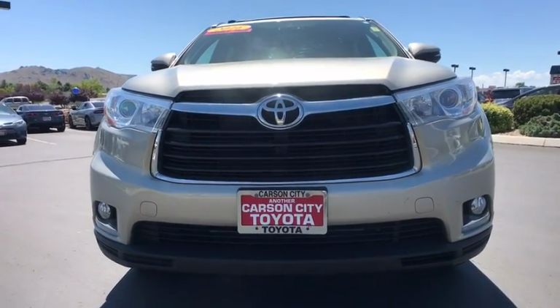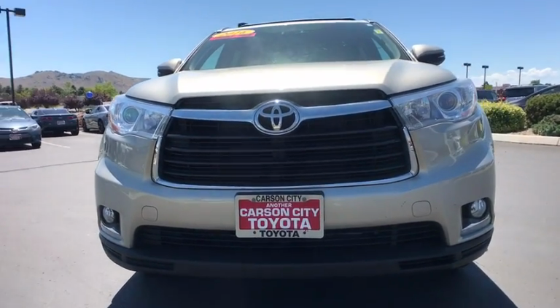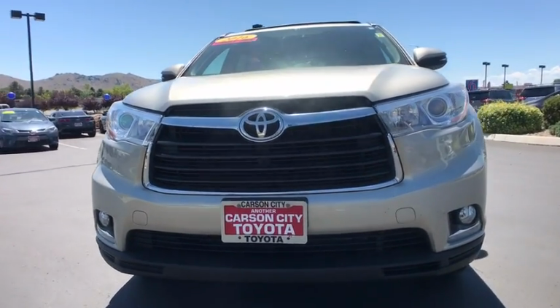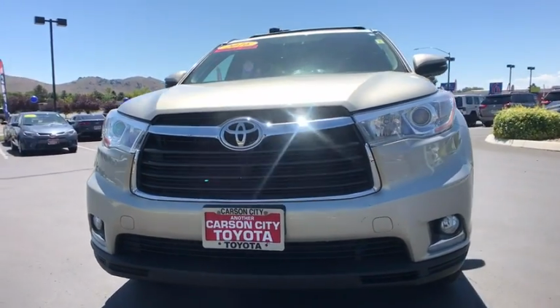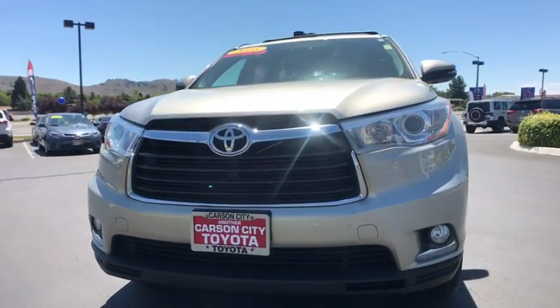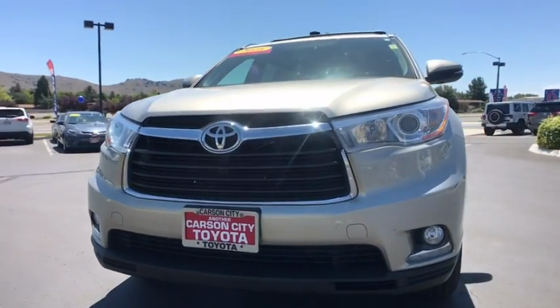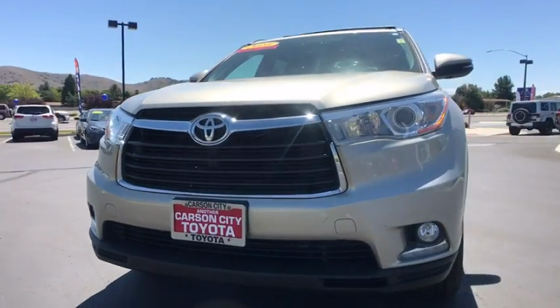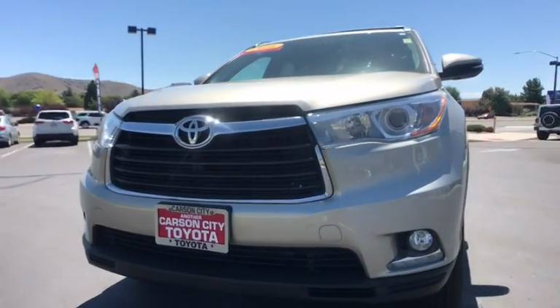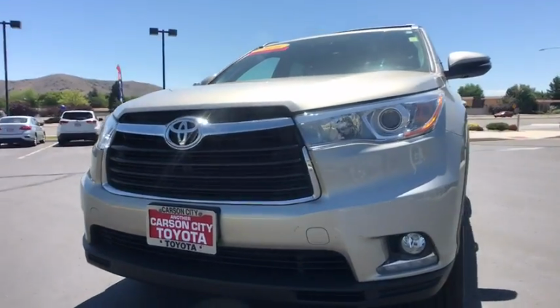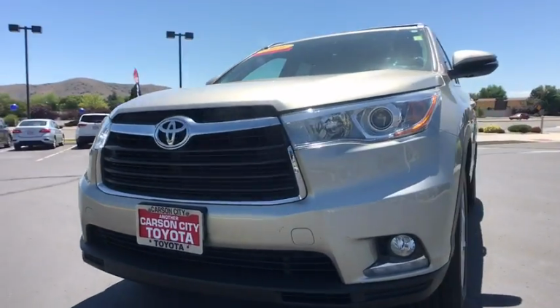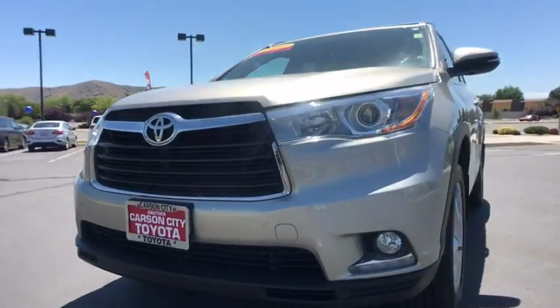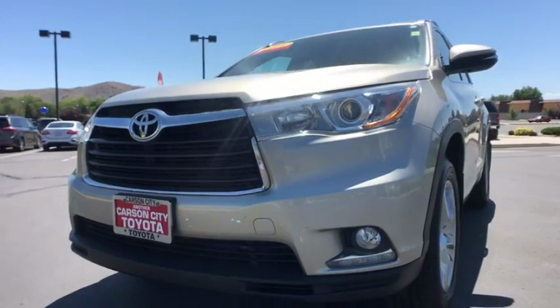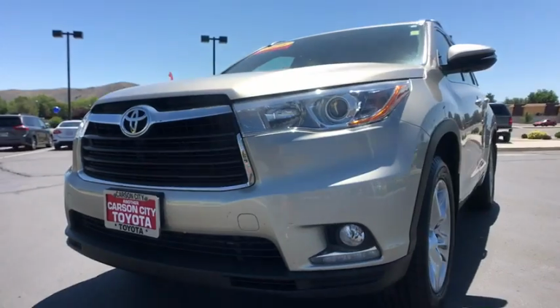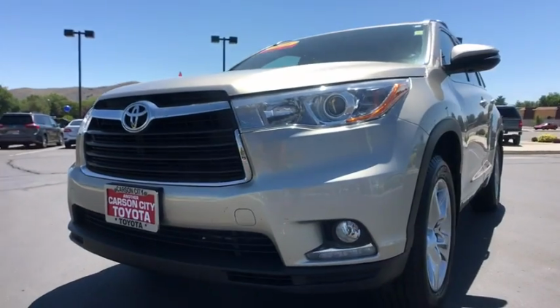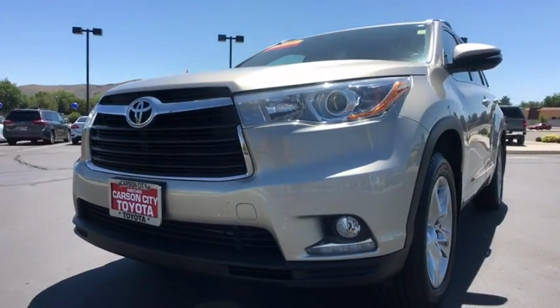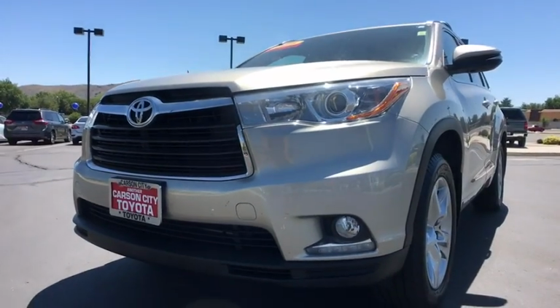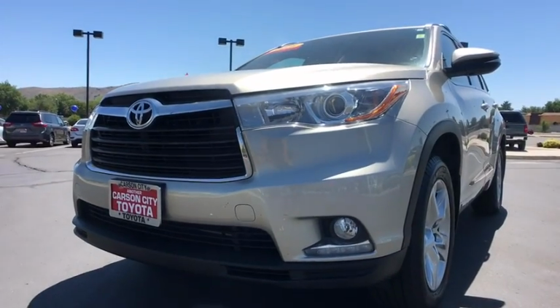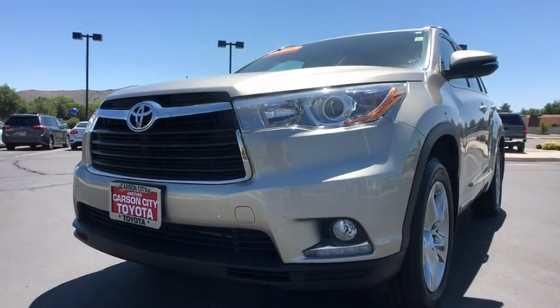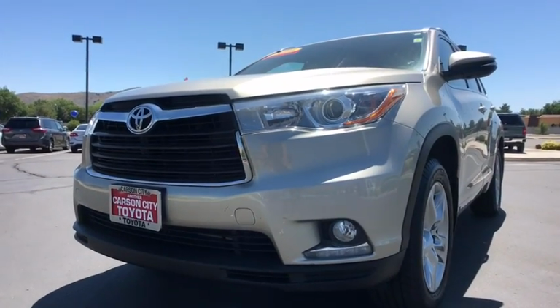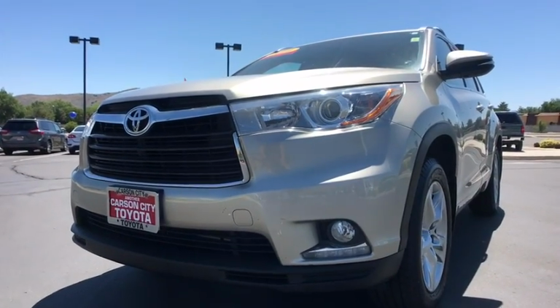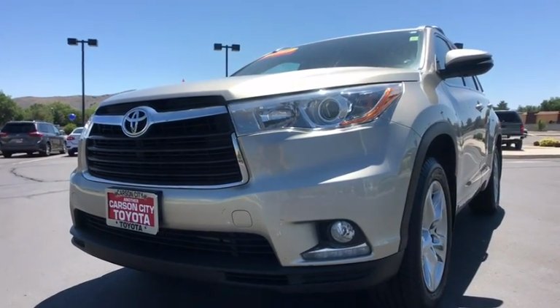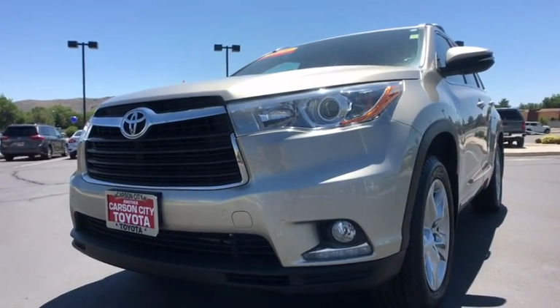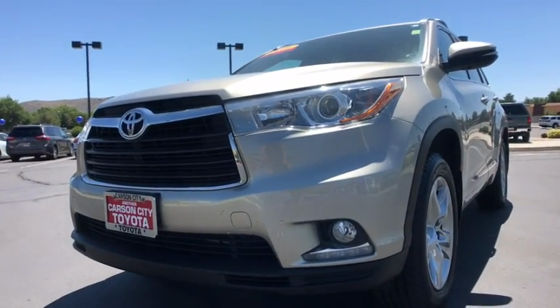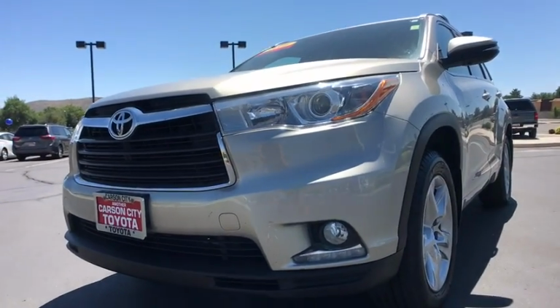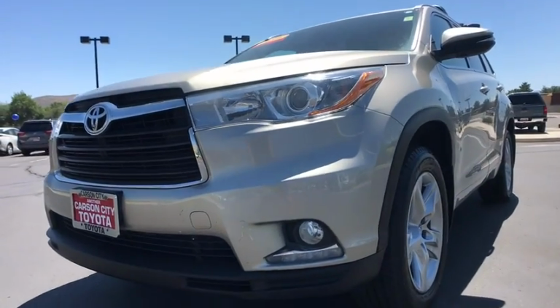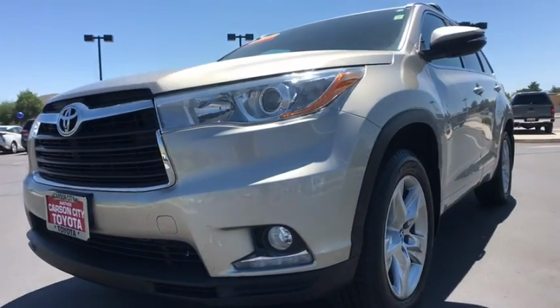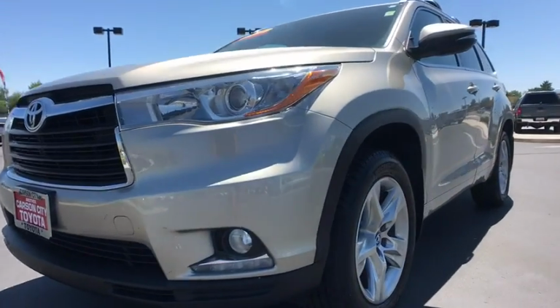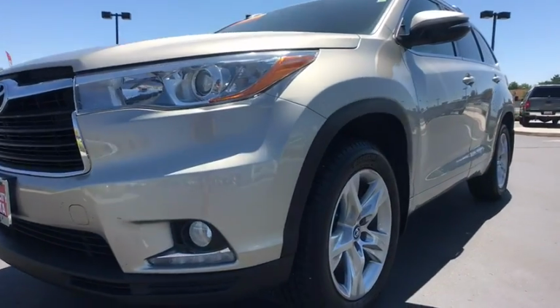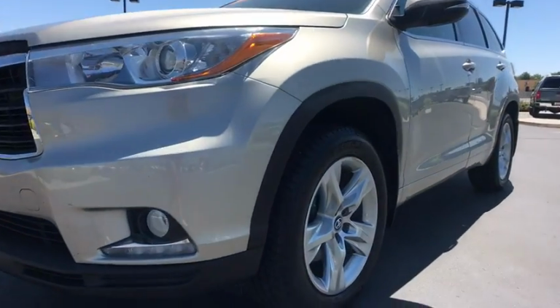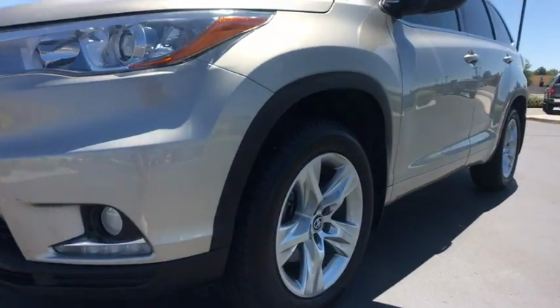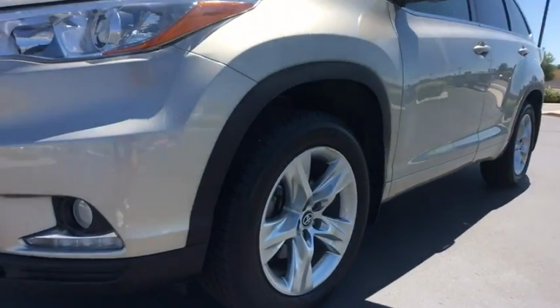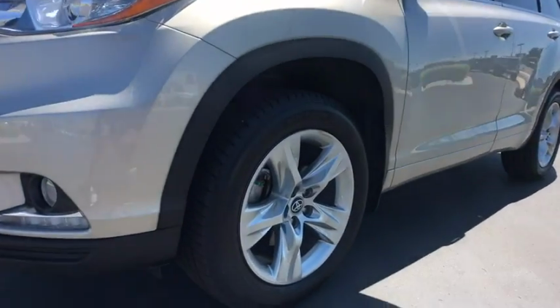Contact the dealer for more details. This vehicle has less than 30,000 miles.